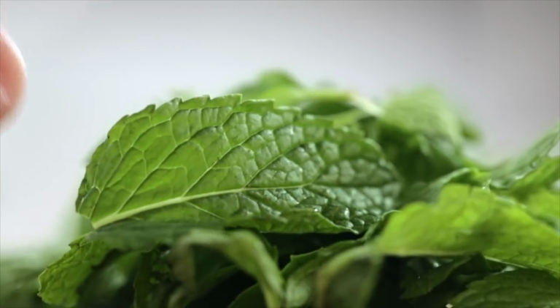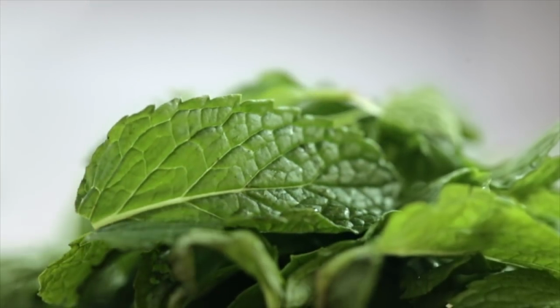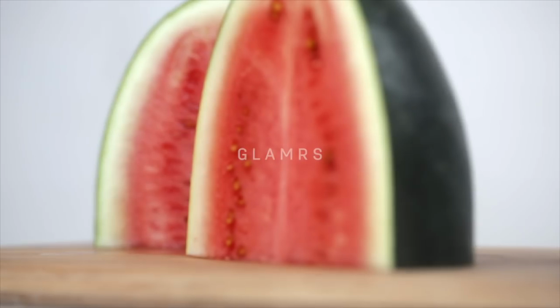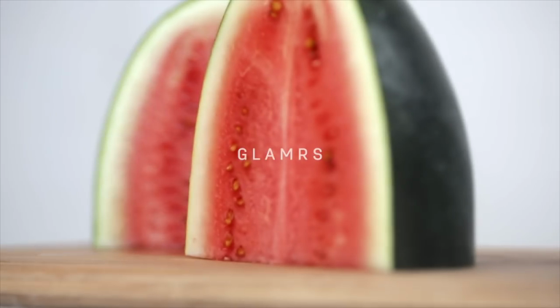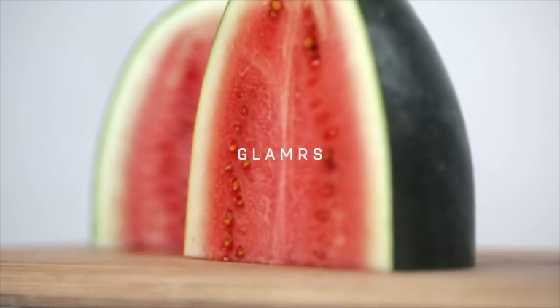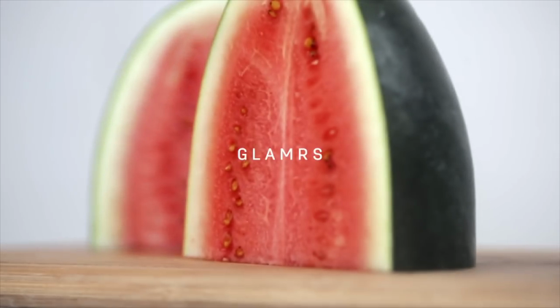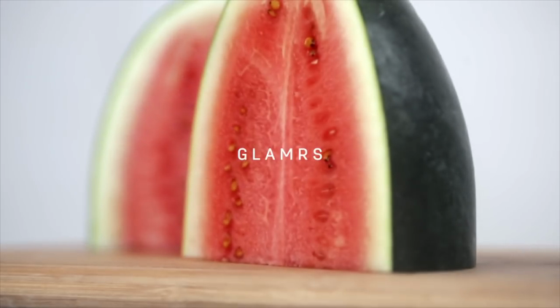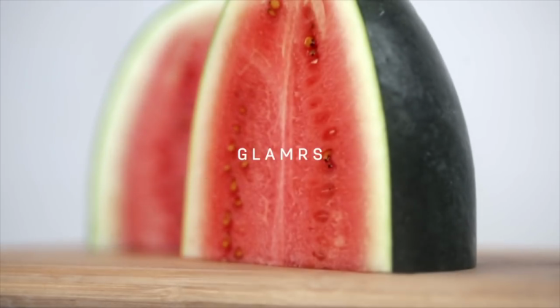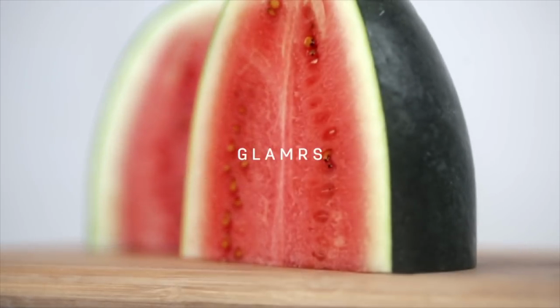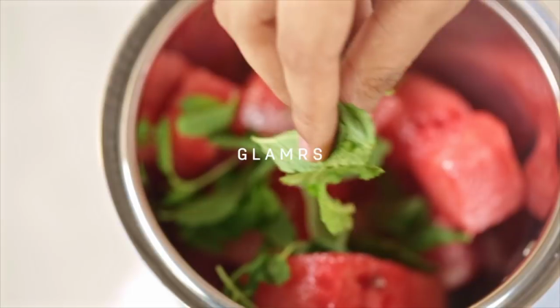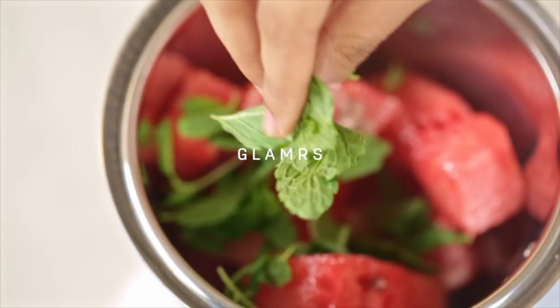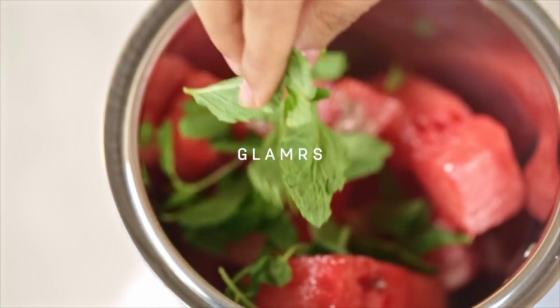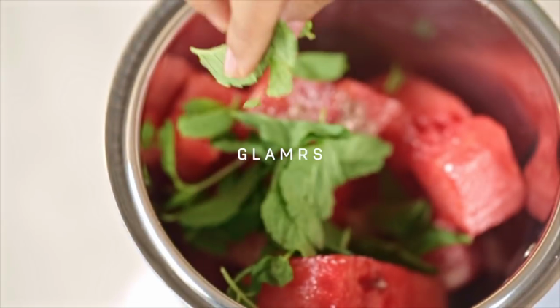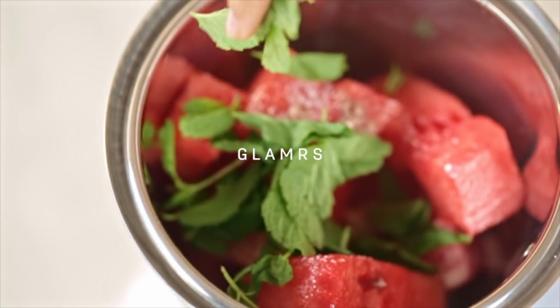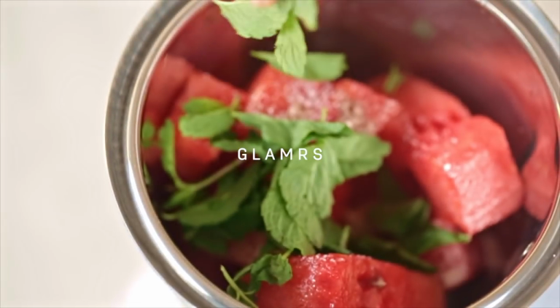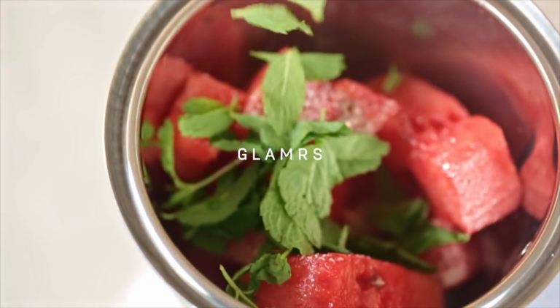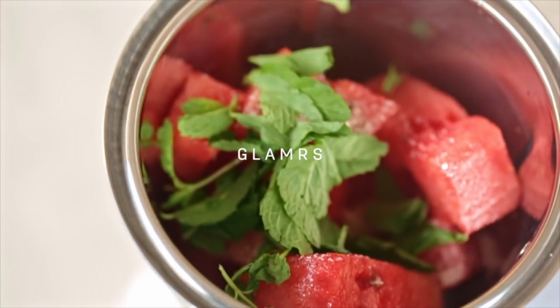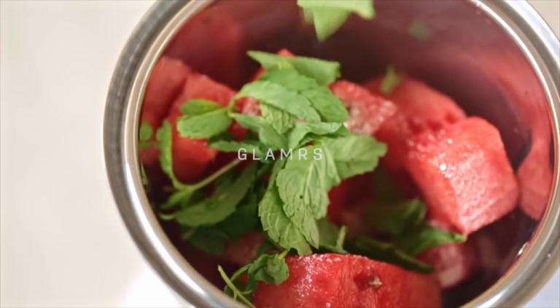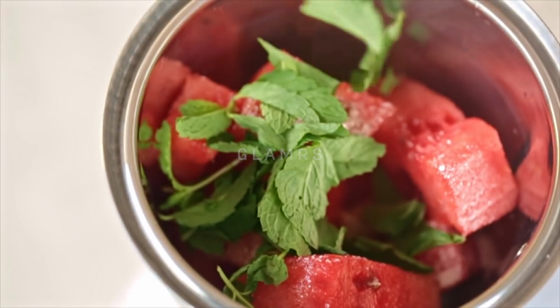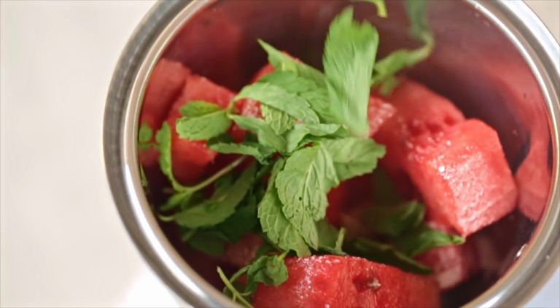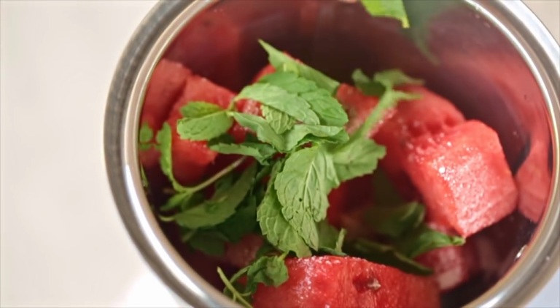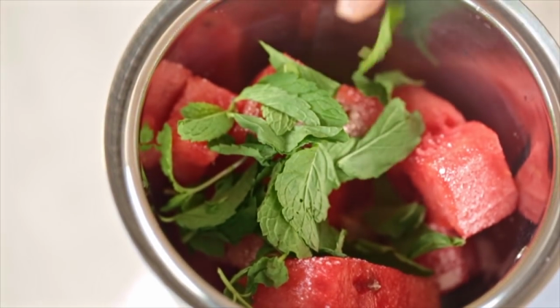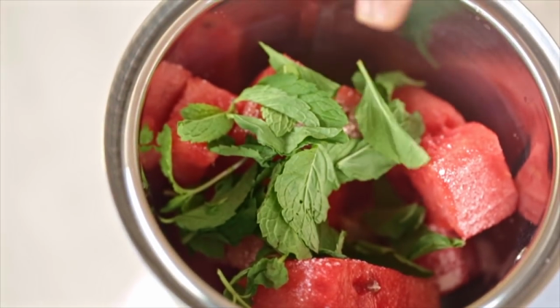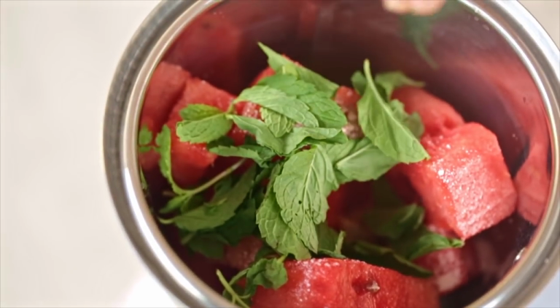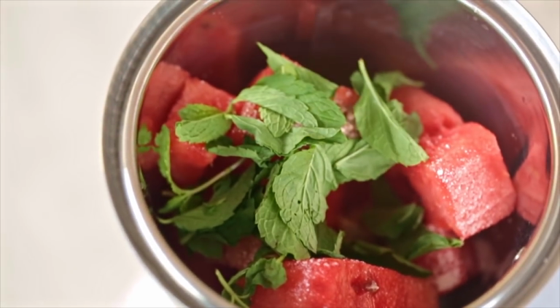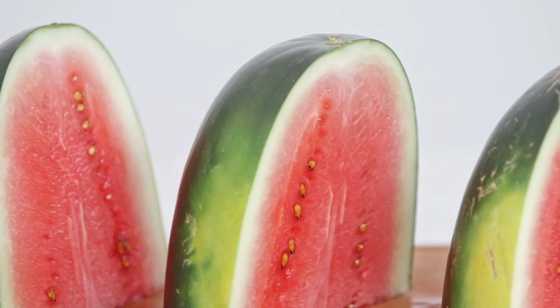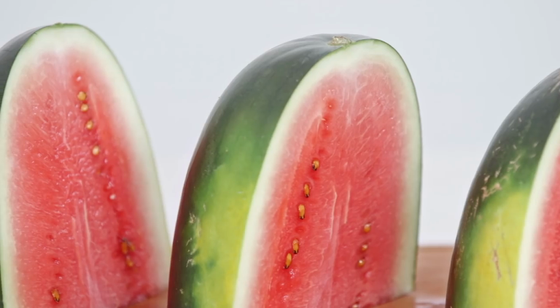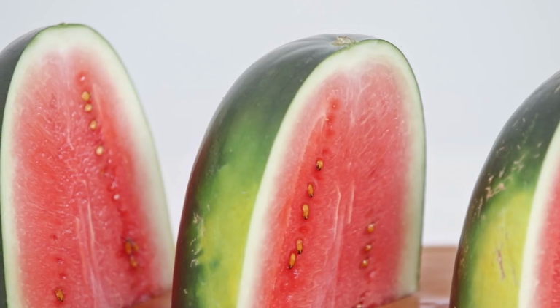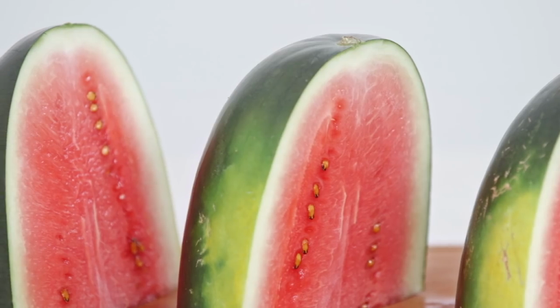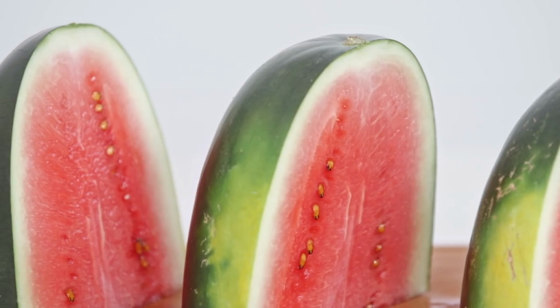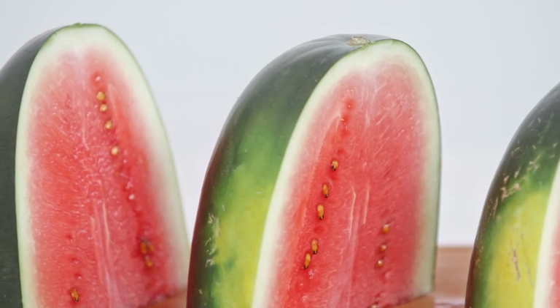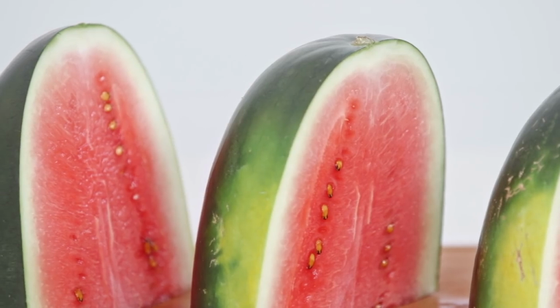With the summer heat in full swing, a little cooling hydration is just what the doctor ordered.